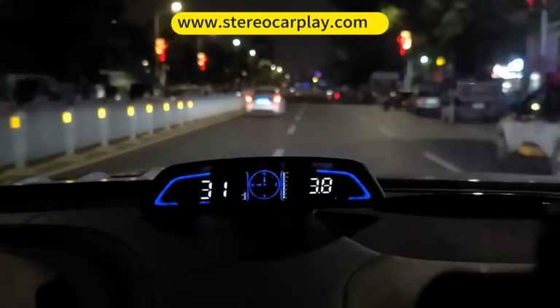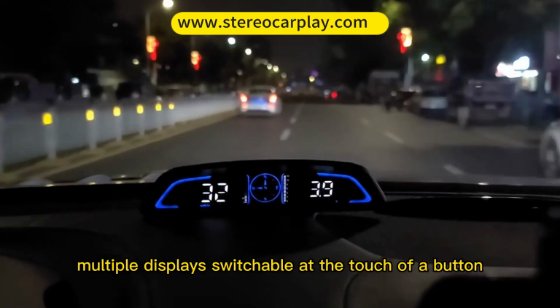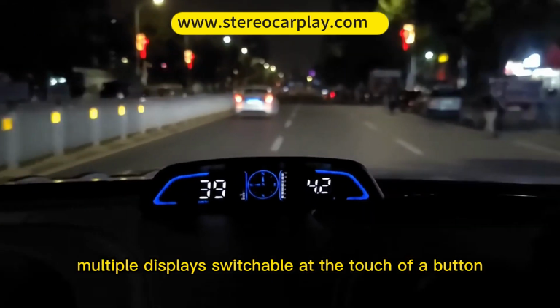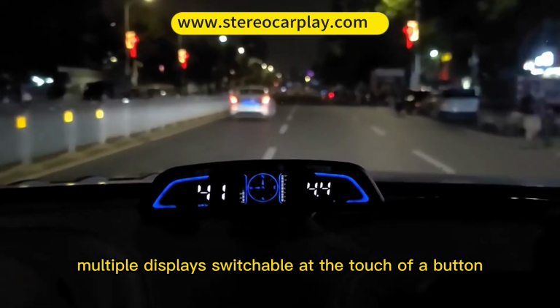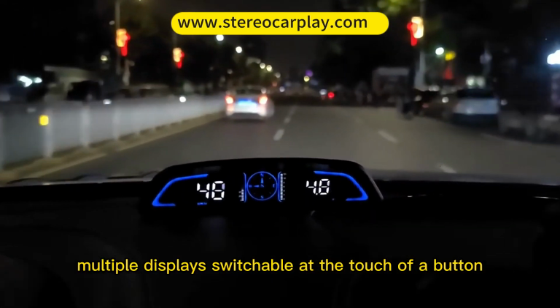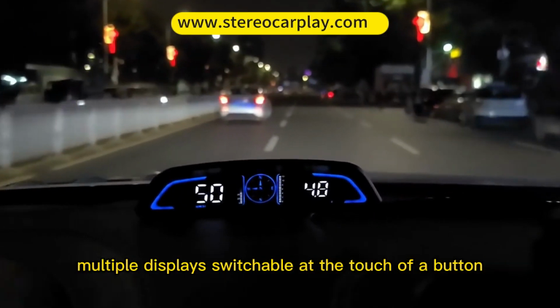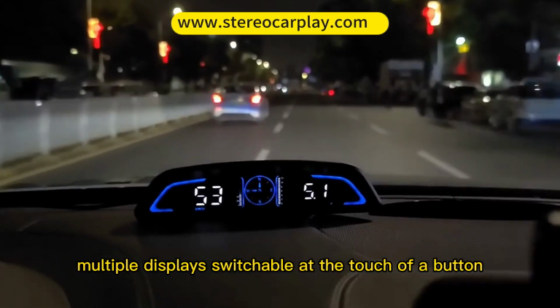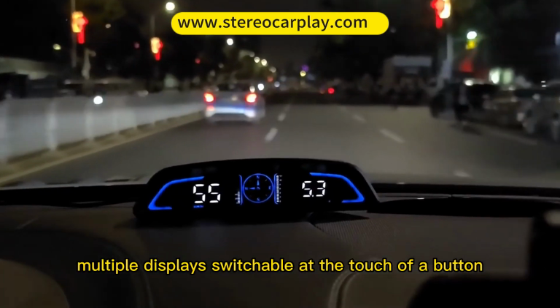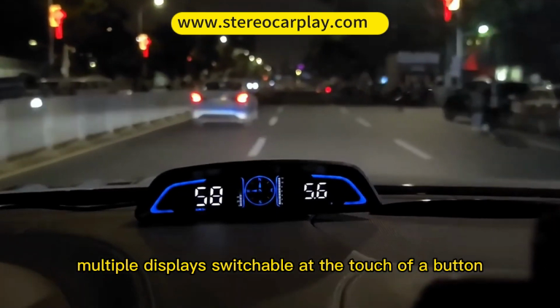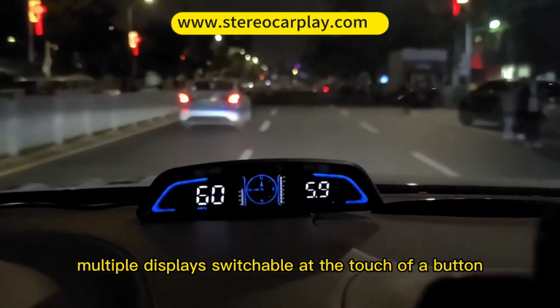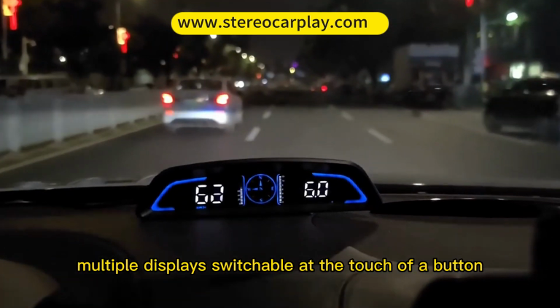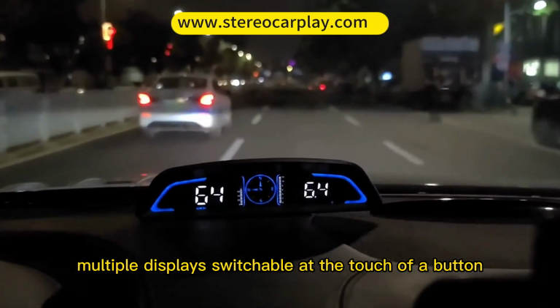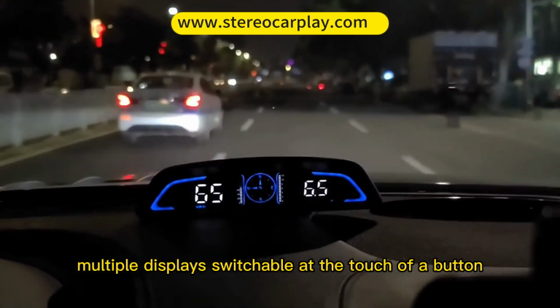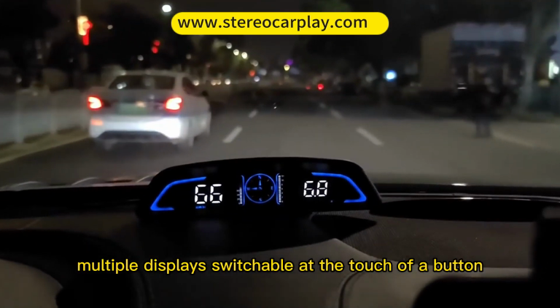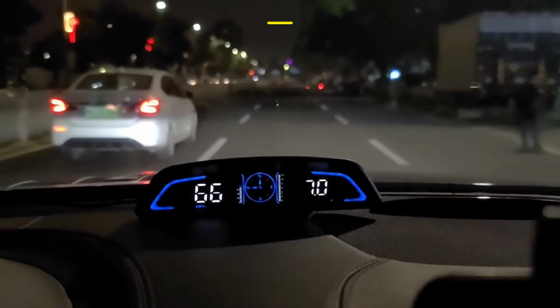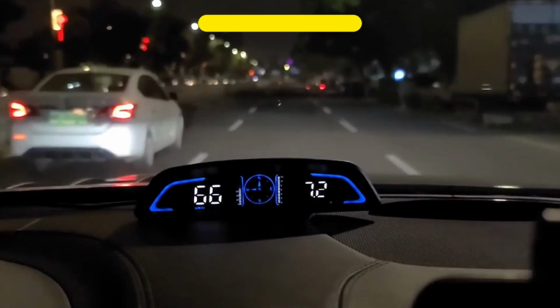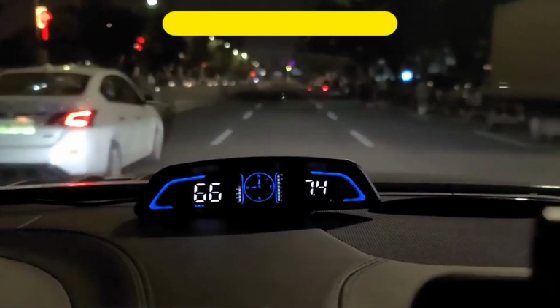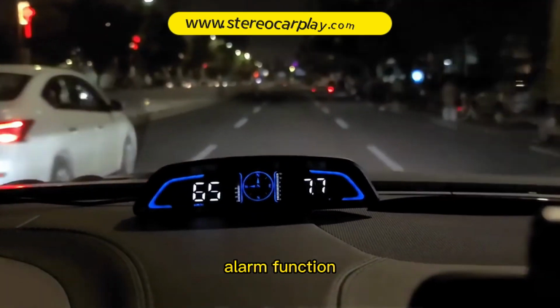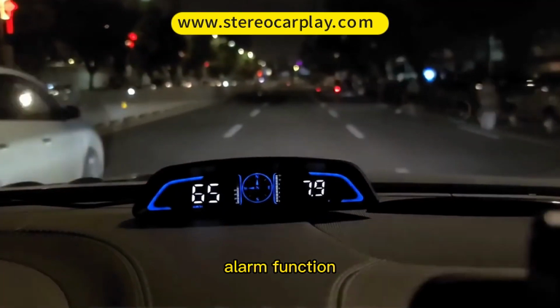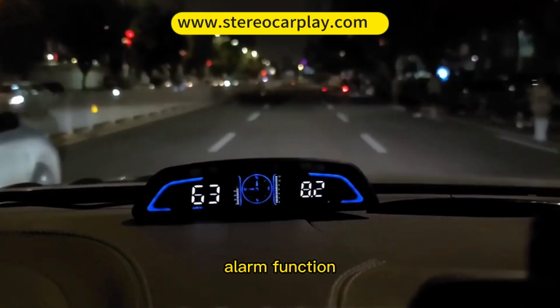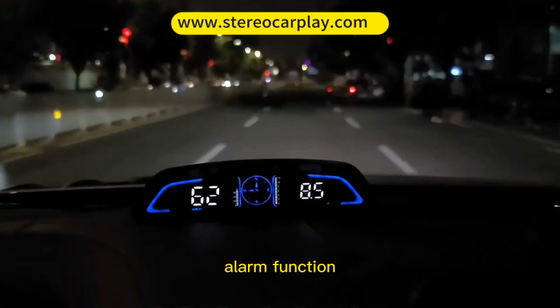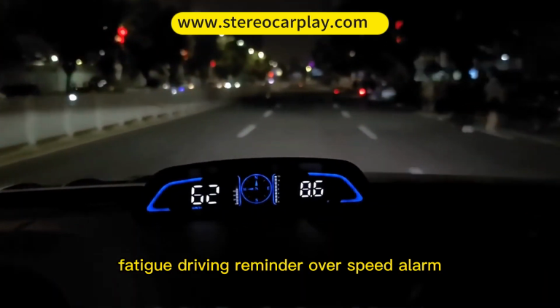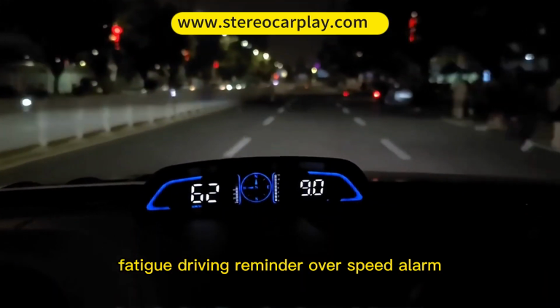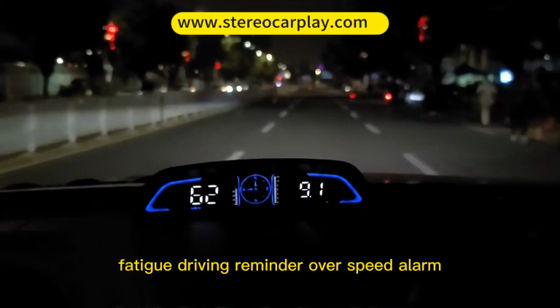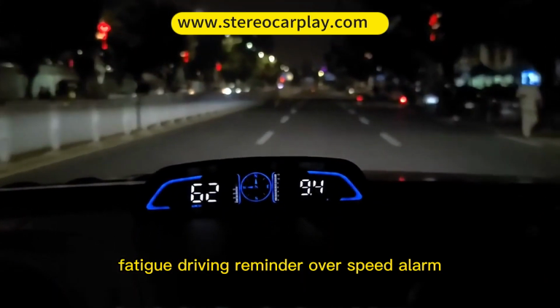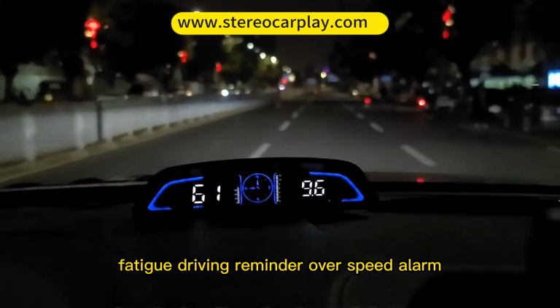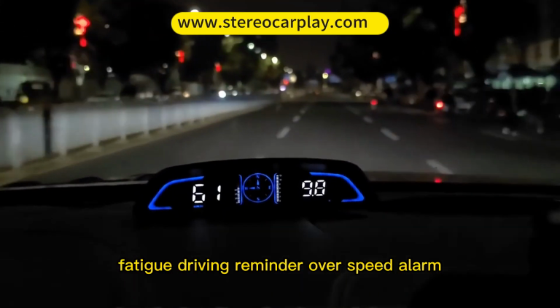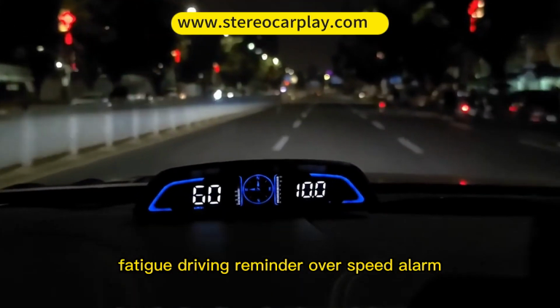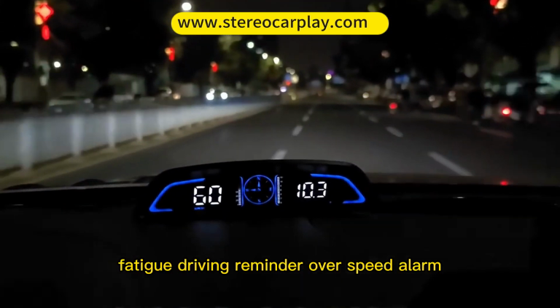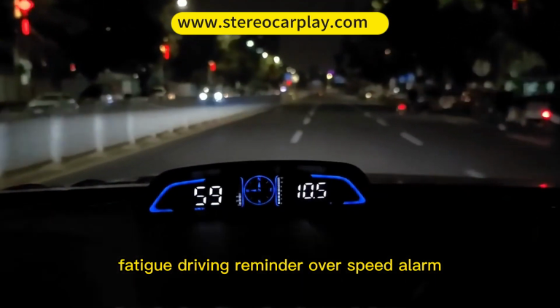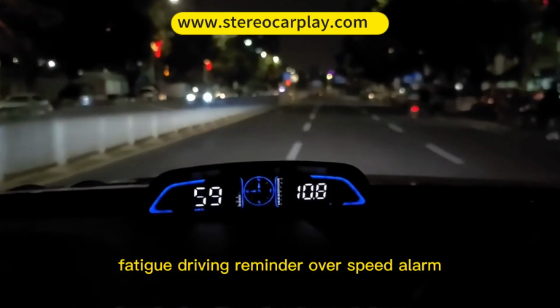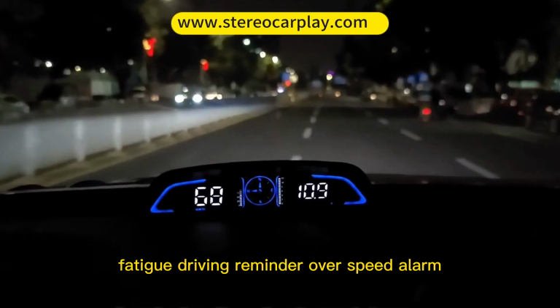Multiple displays are switchable at the touch of a button. Alarm functions include a fatigue driving reminder and an over-speed alarm.